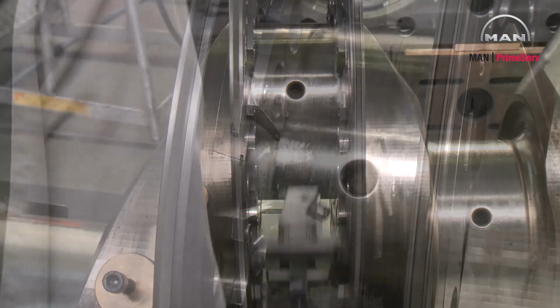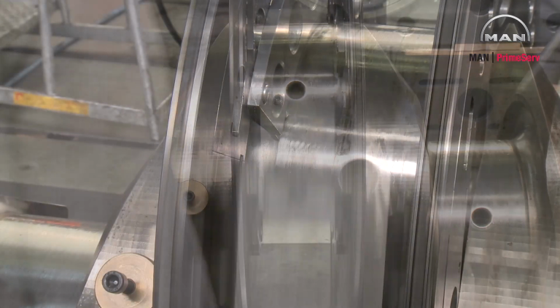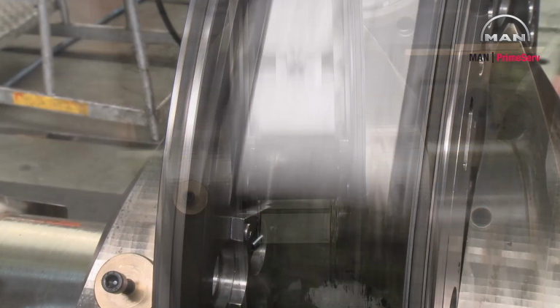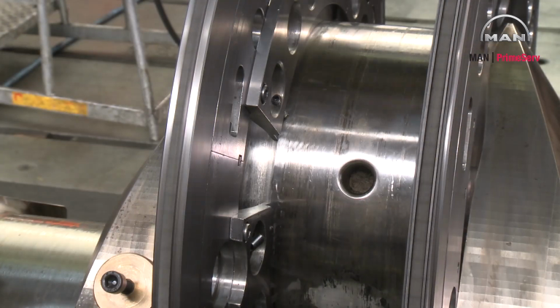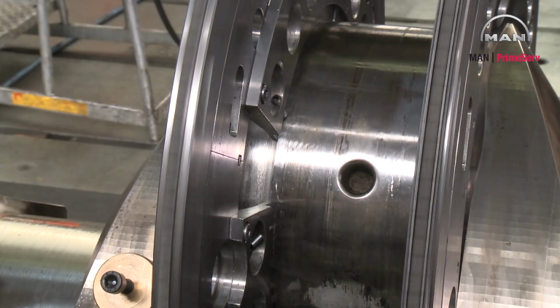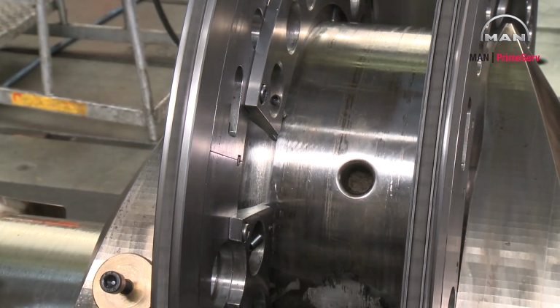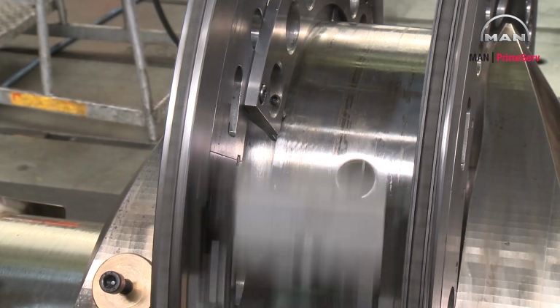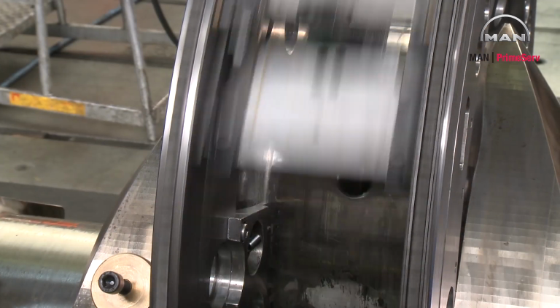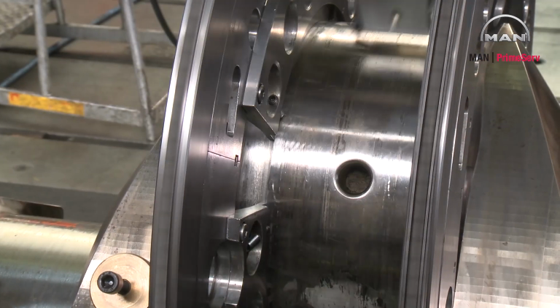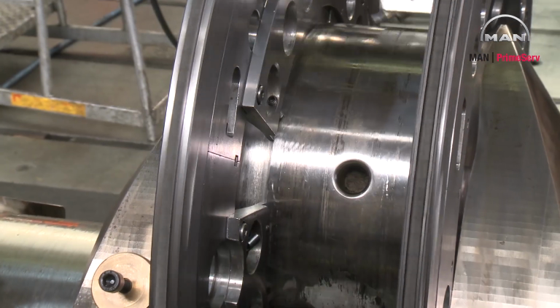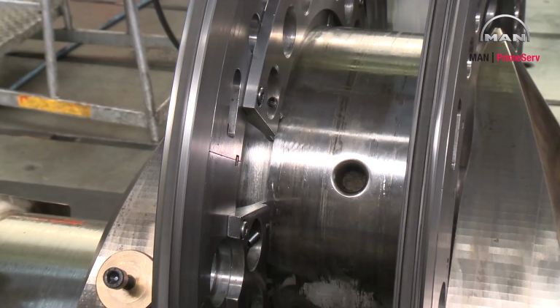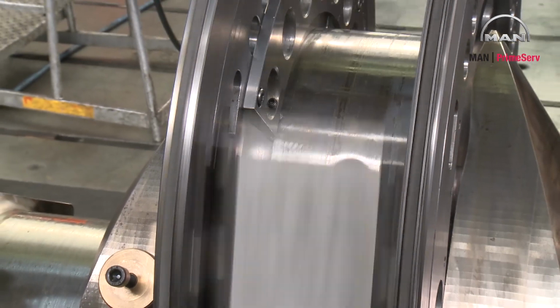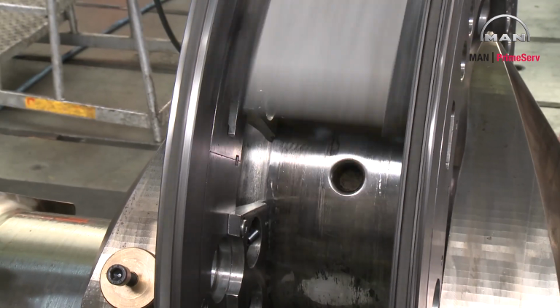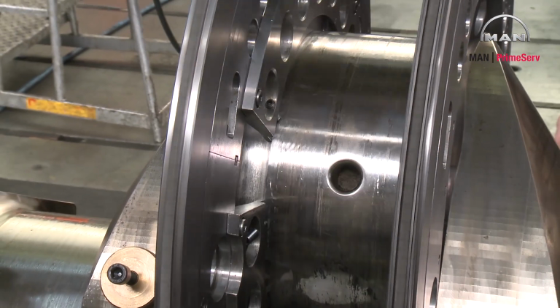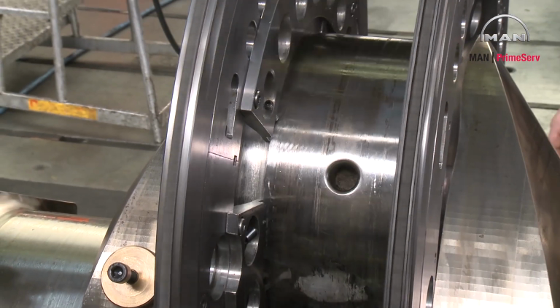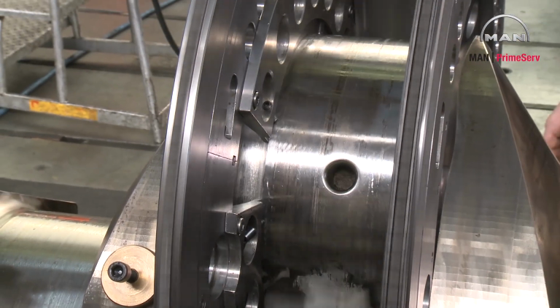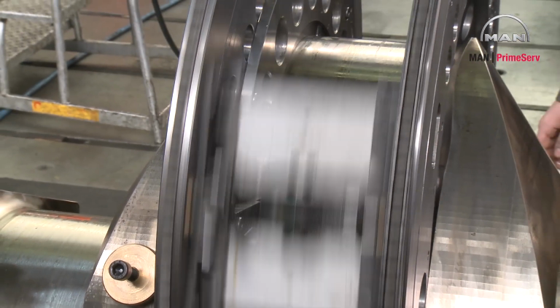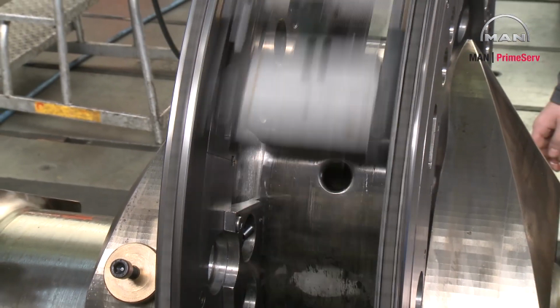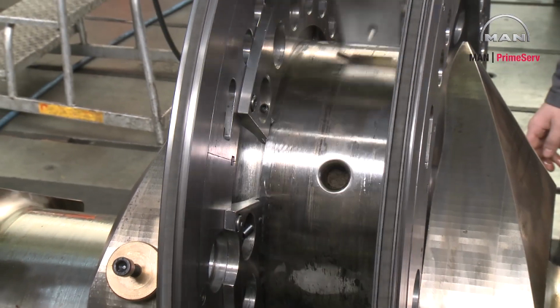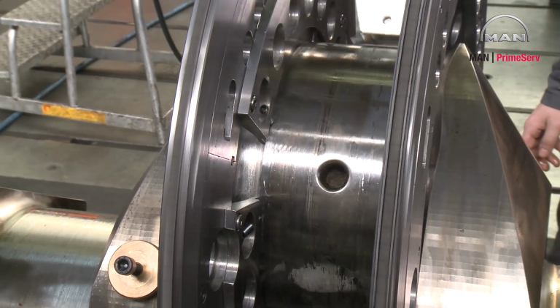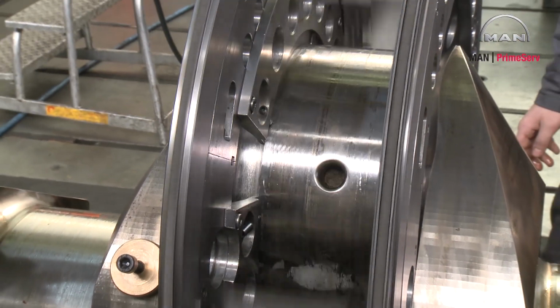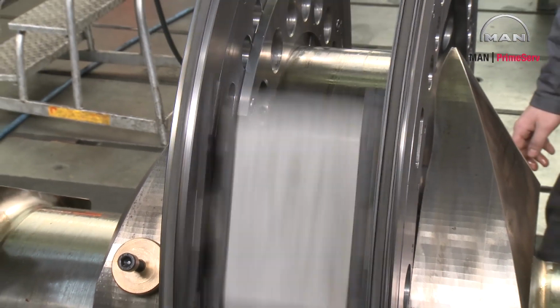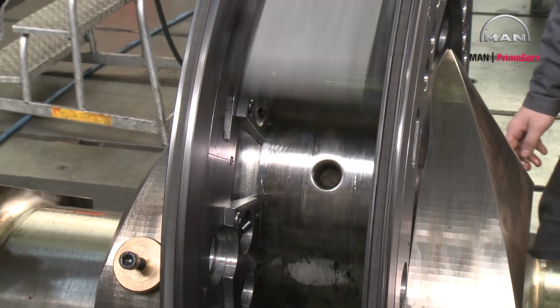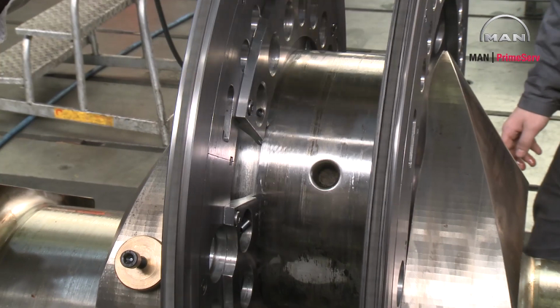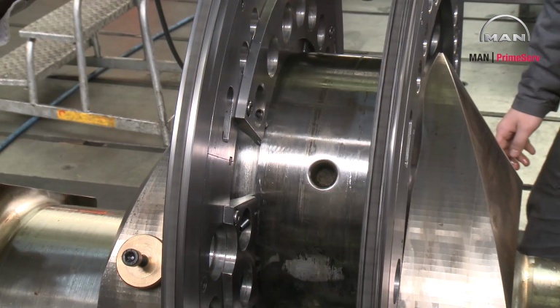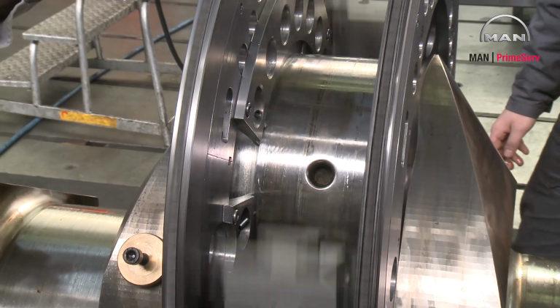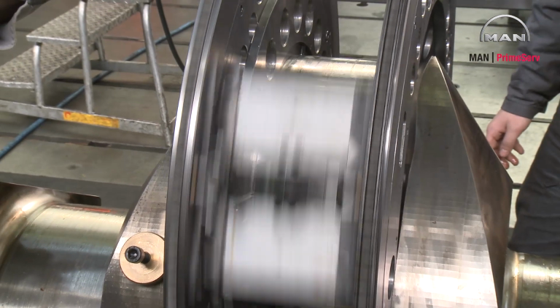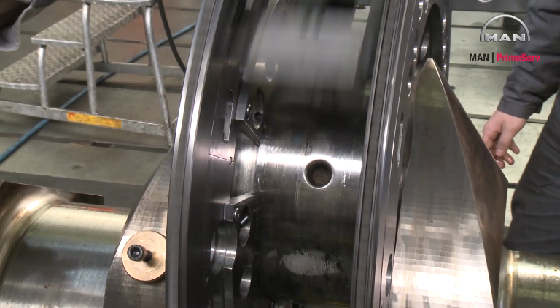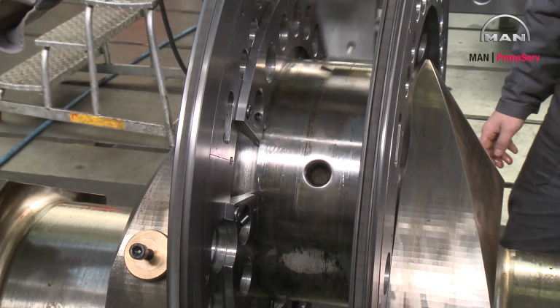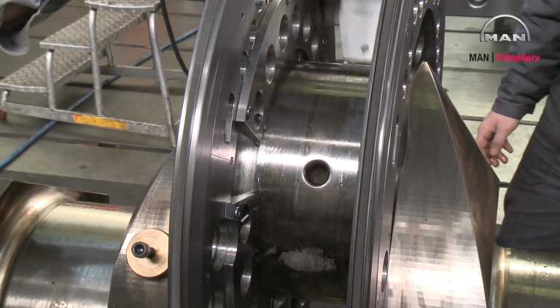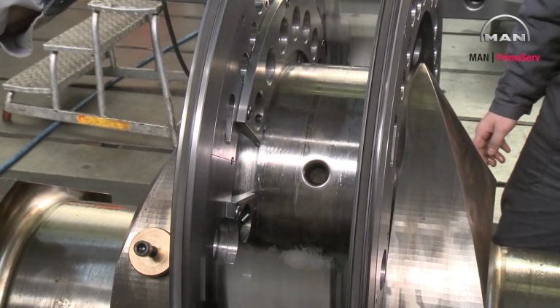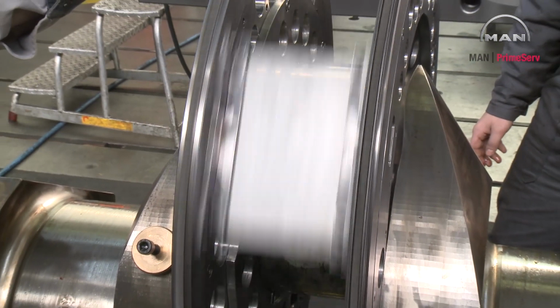With these tools, we are able to reduce damaged crankshafts inside of the engine.